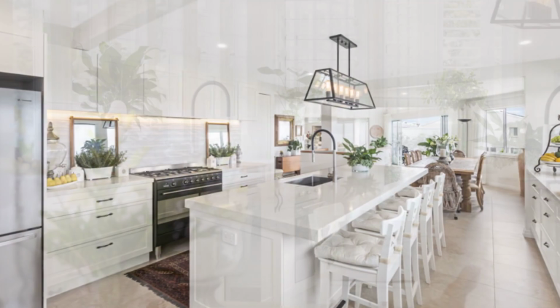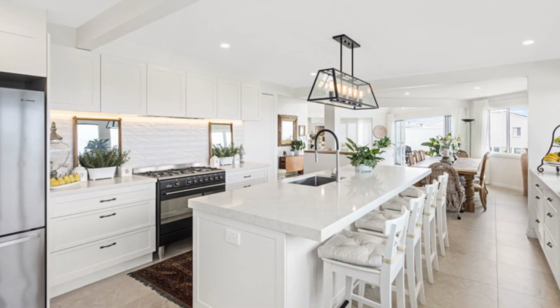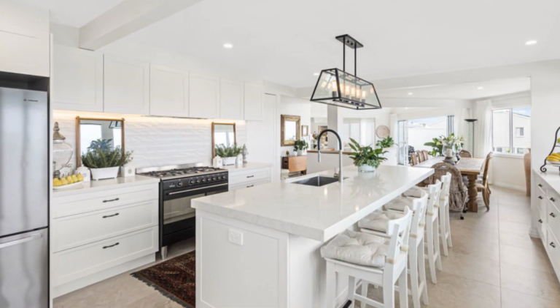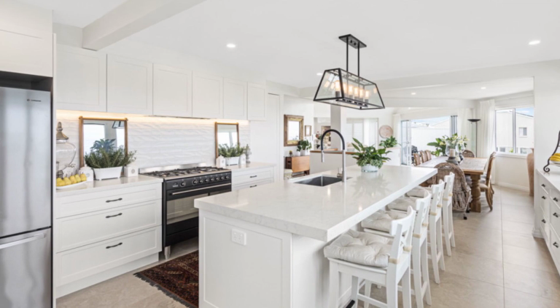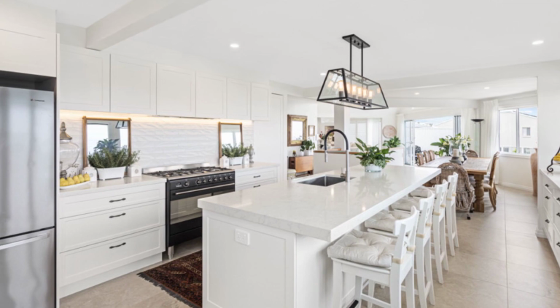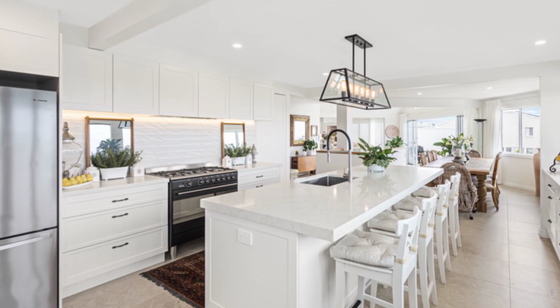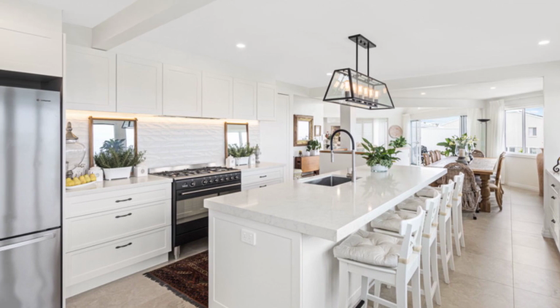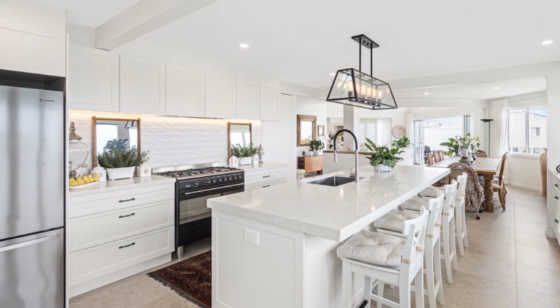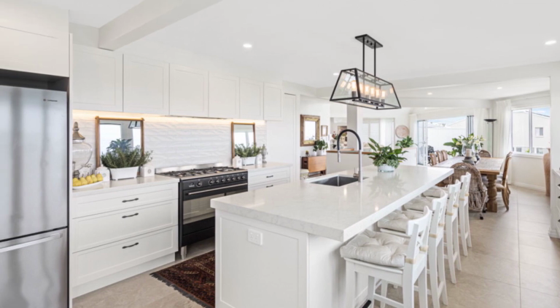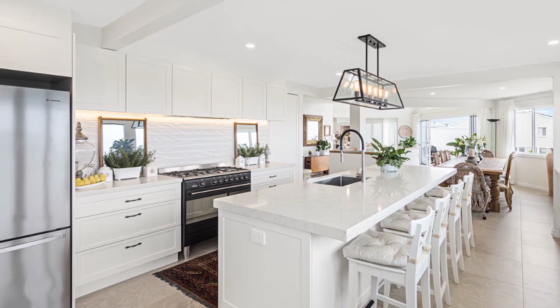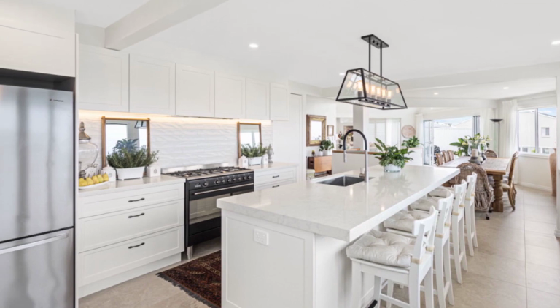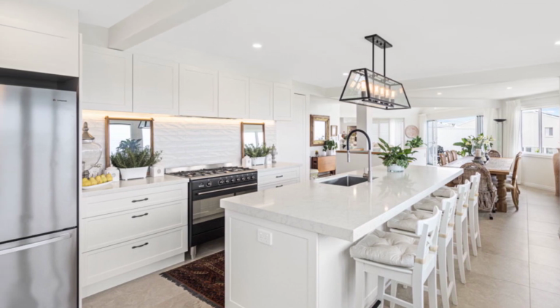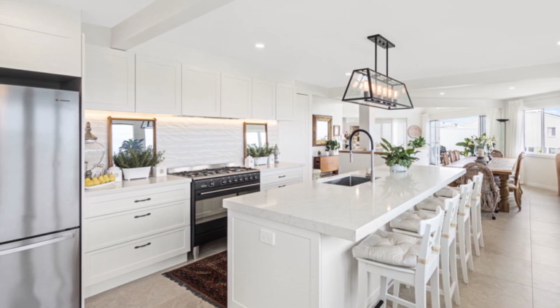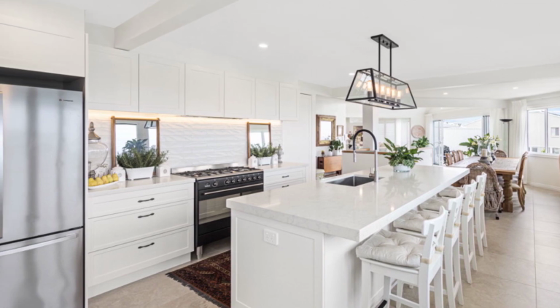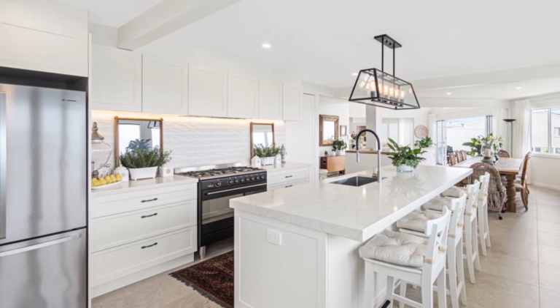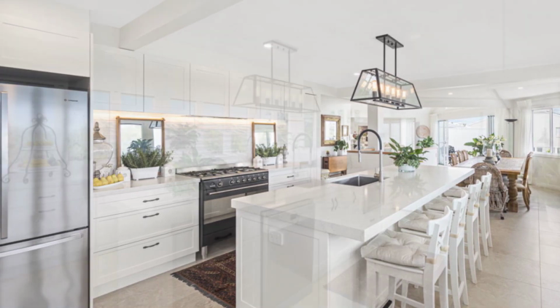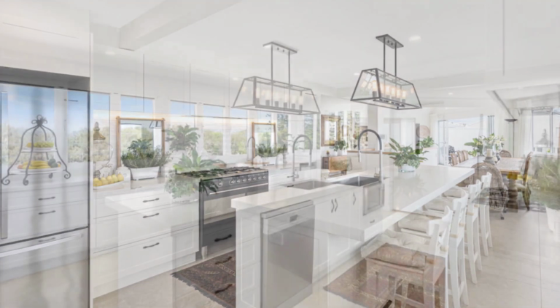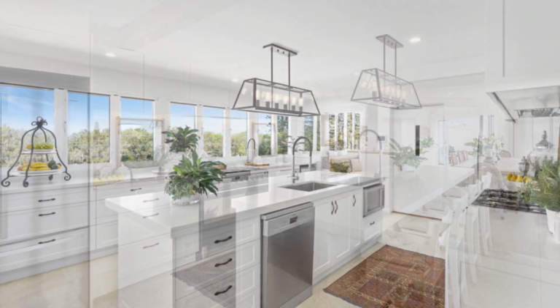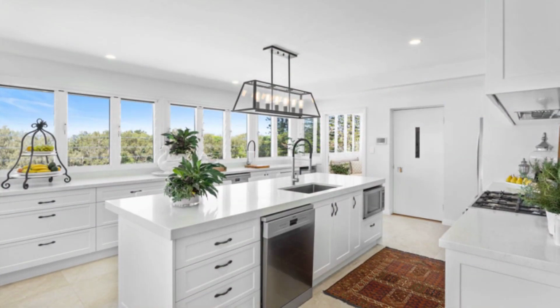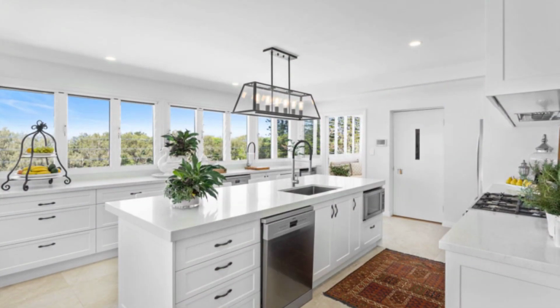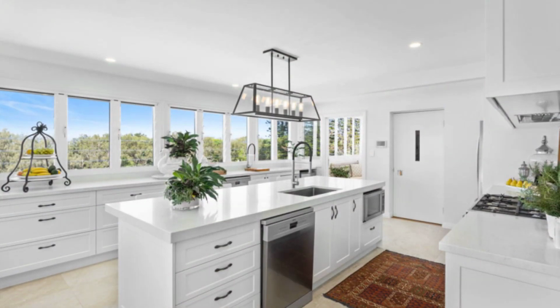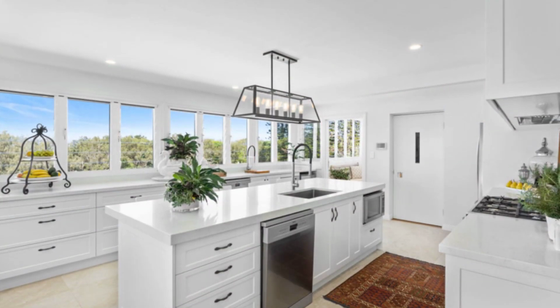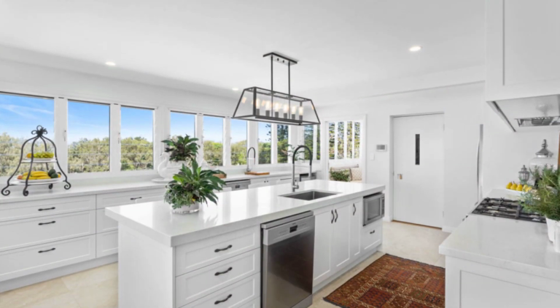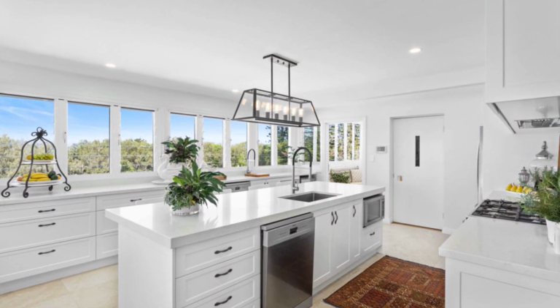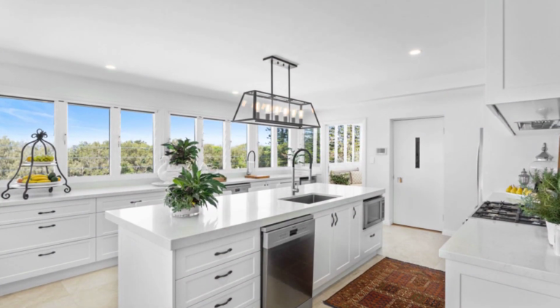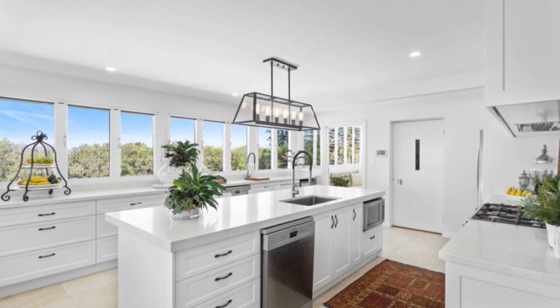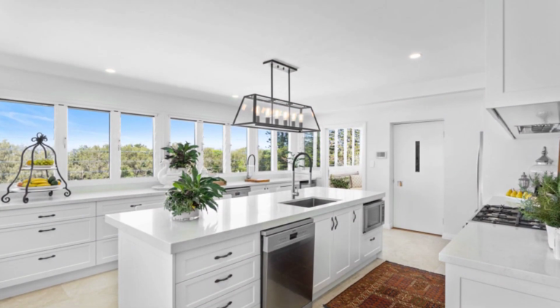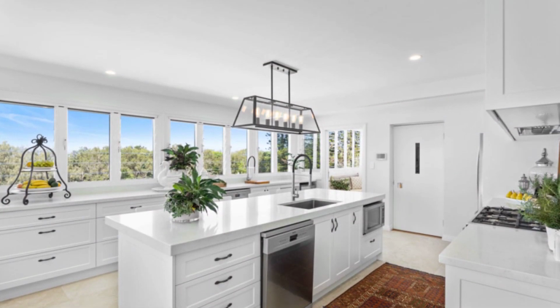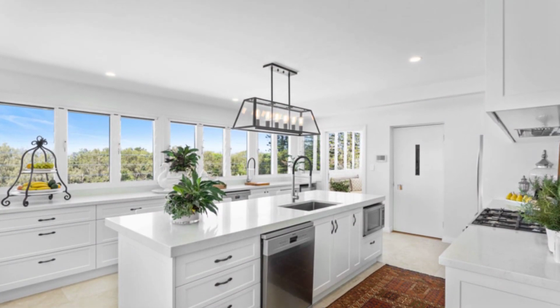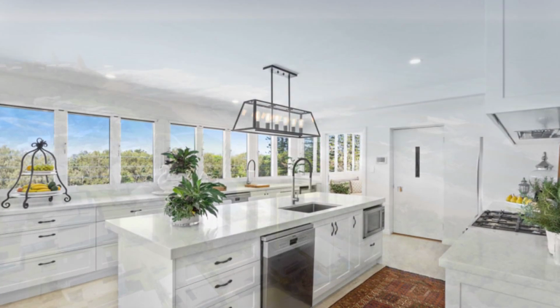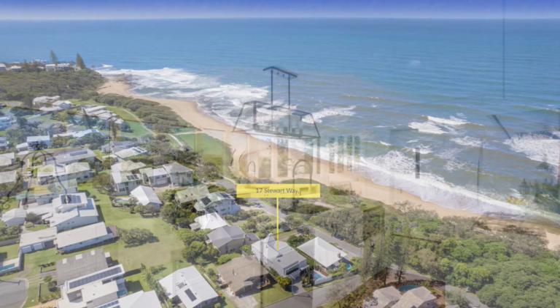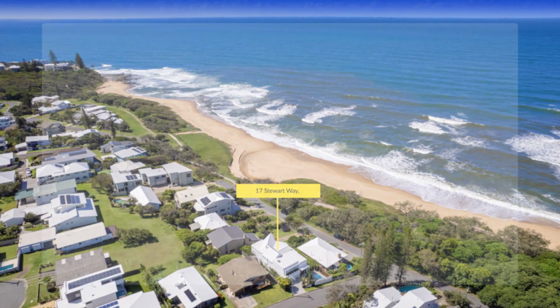Experience beachside living like never before in this awe-inspiring property.